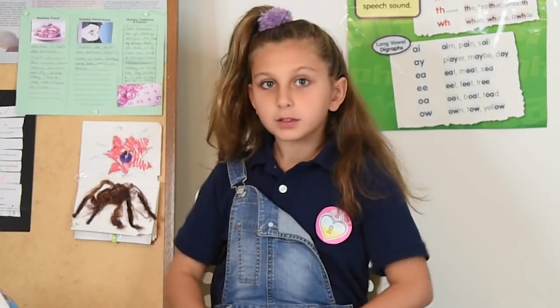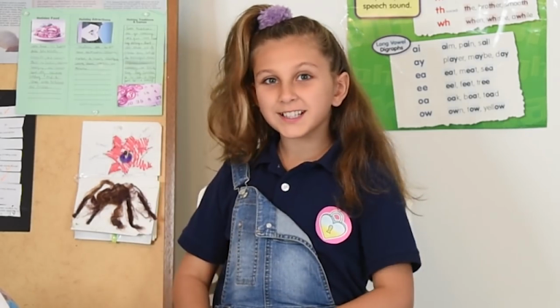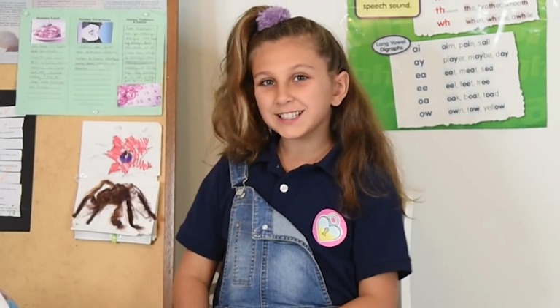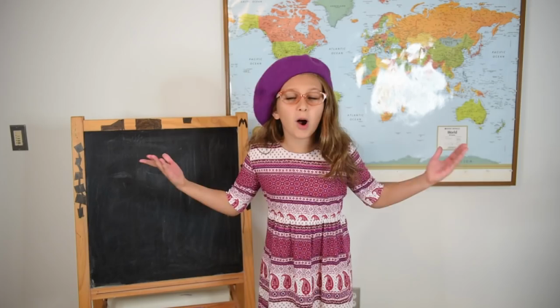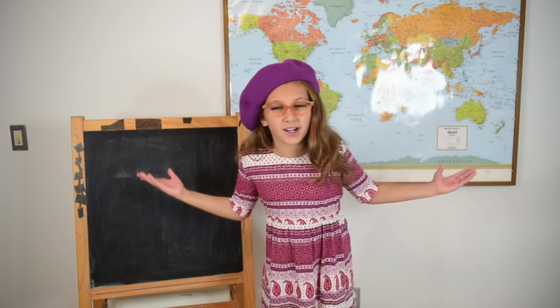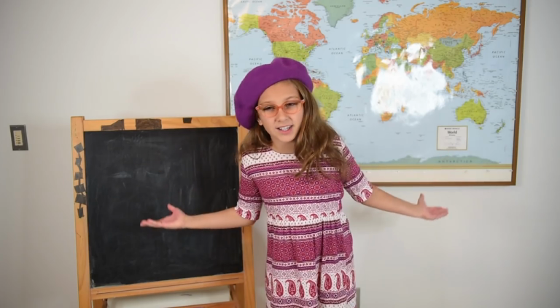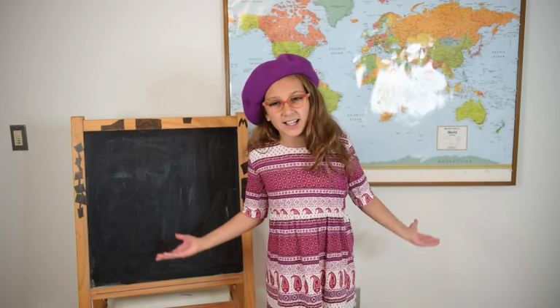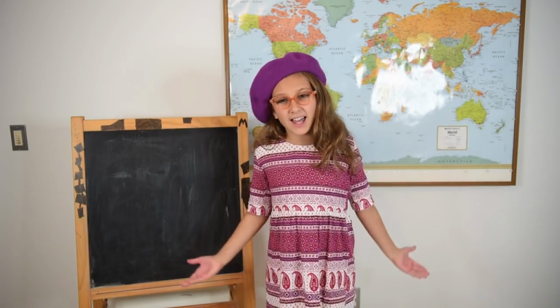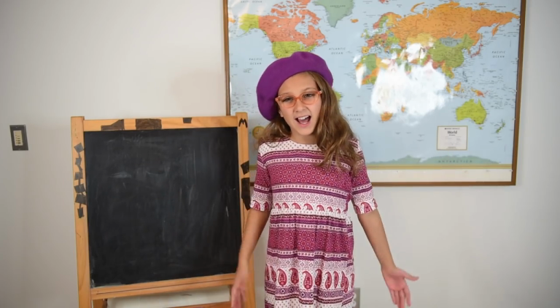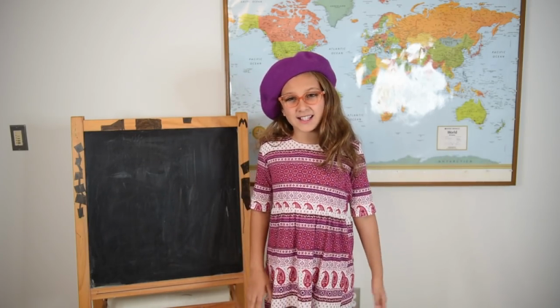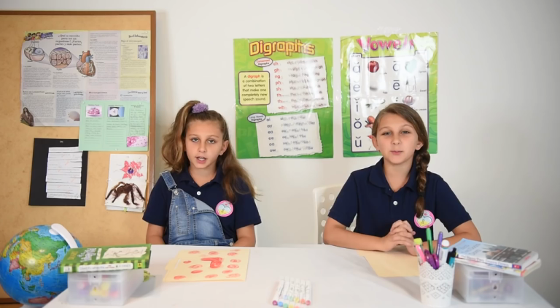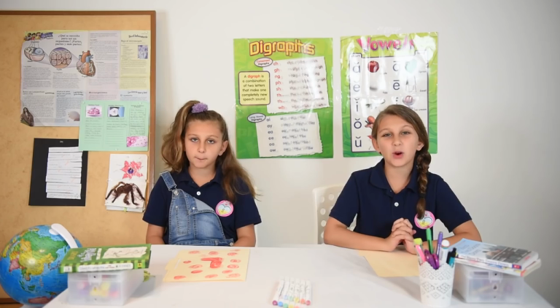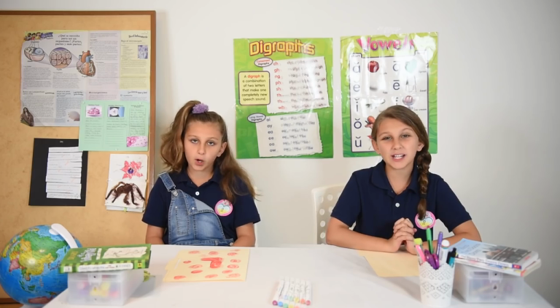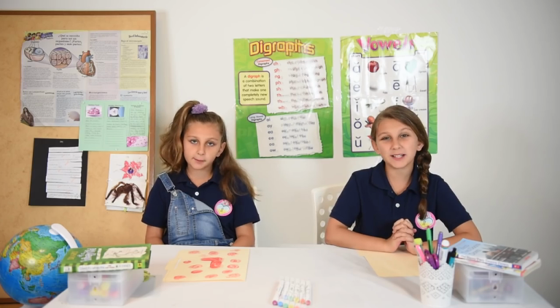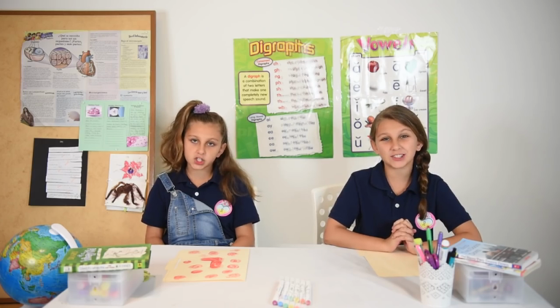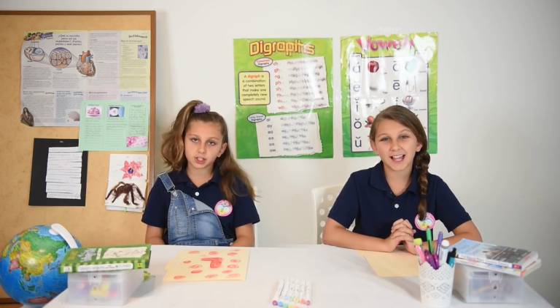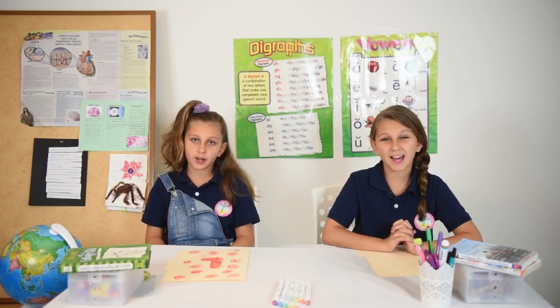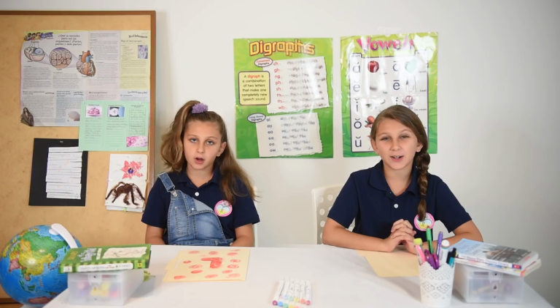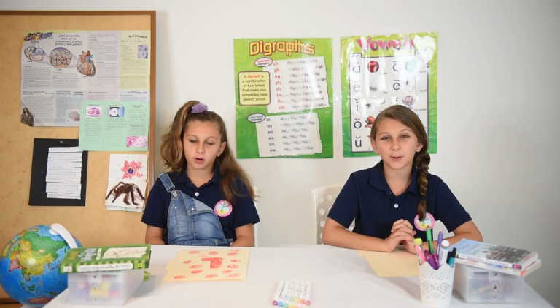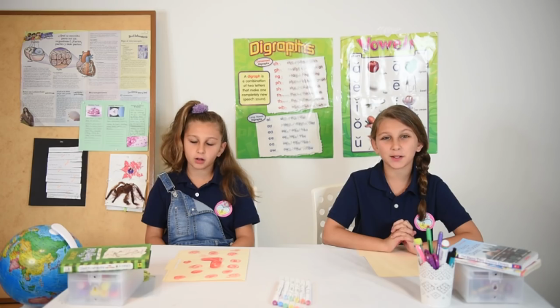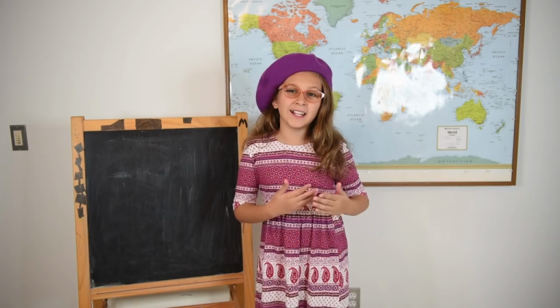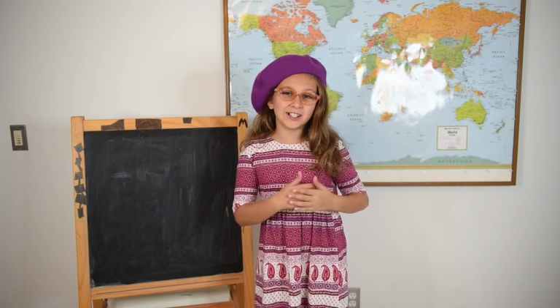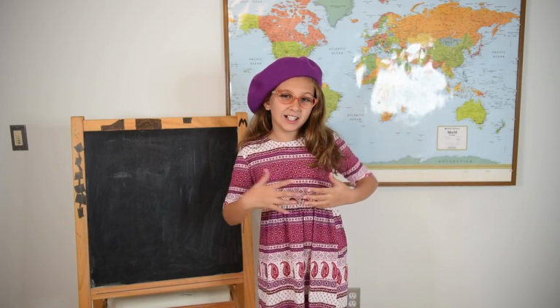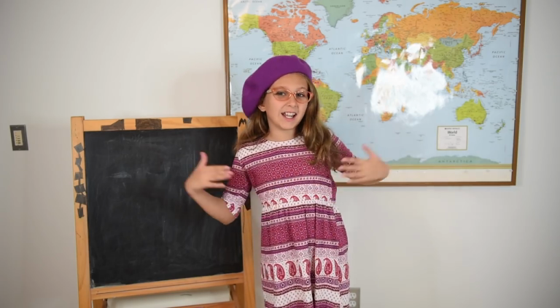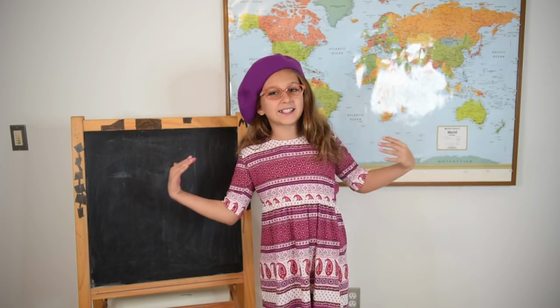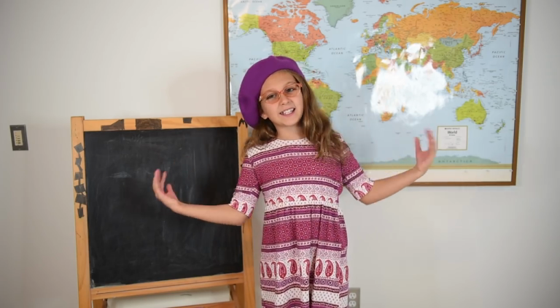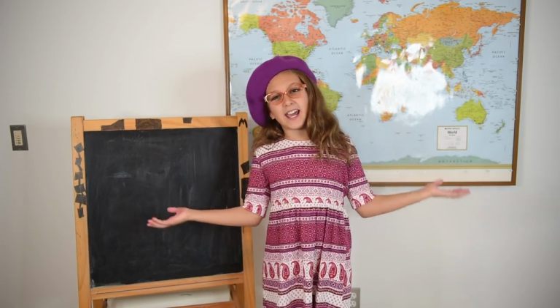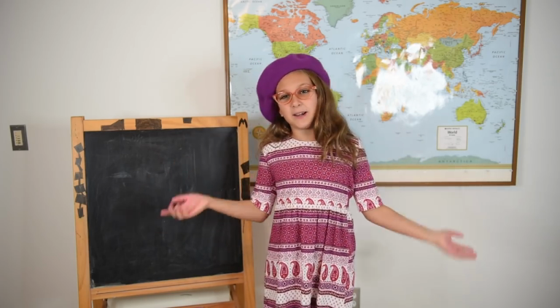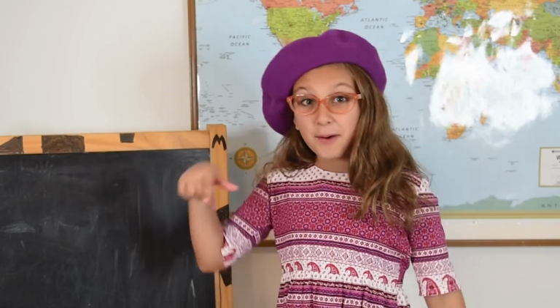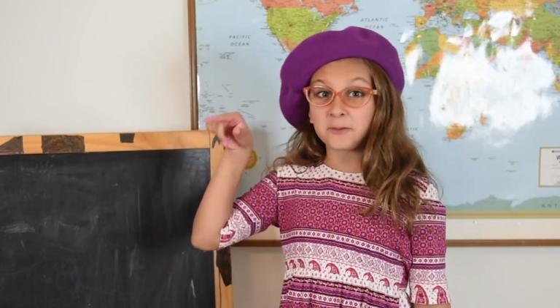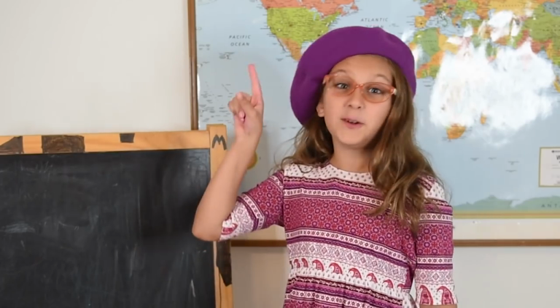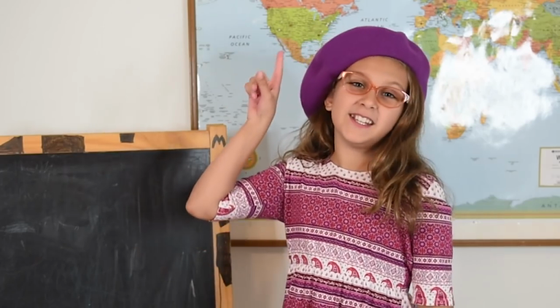Good morning, class. Good morning, Mr. Lotto. Today is your lucky day — pop quiz.